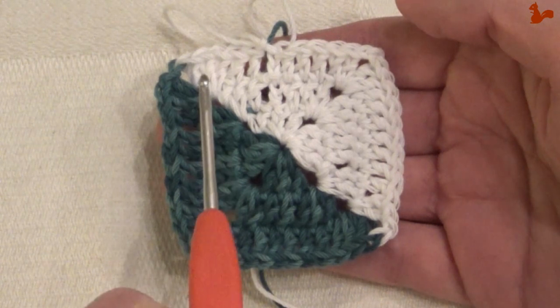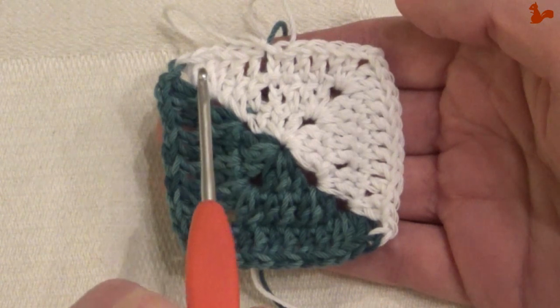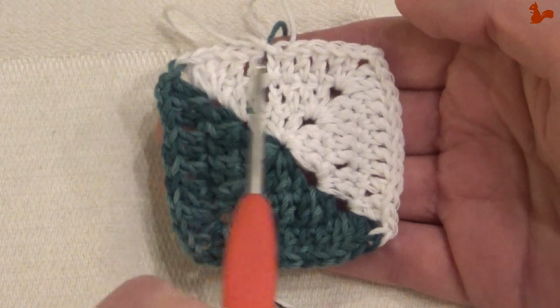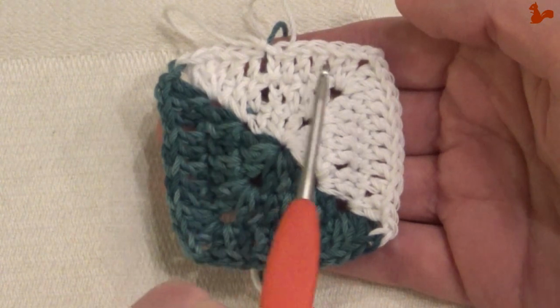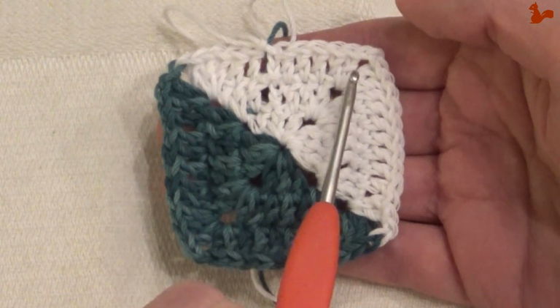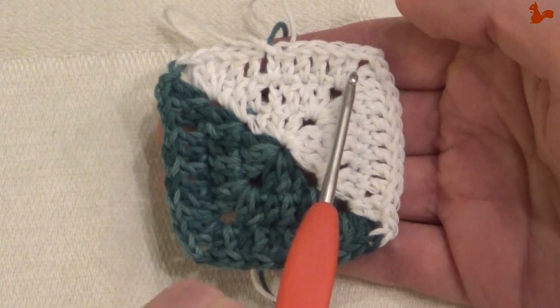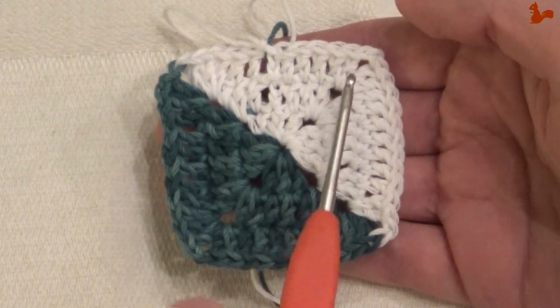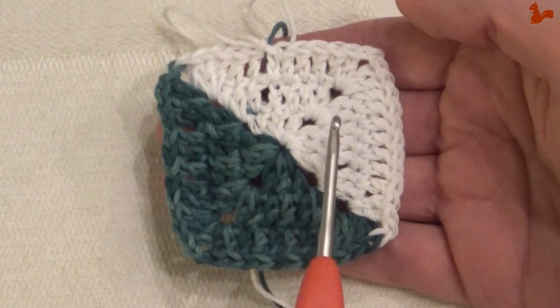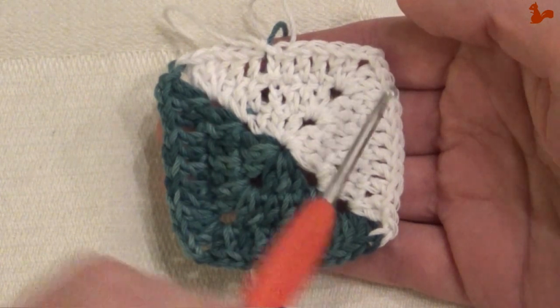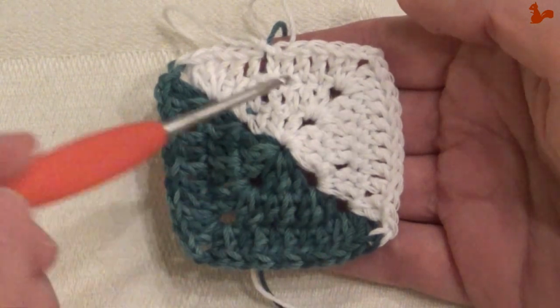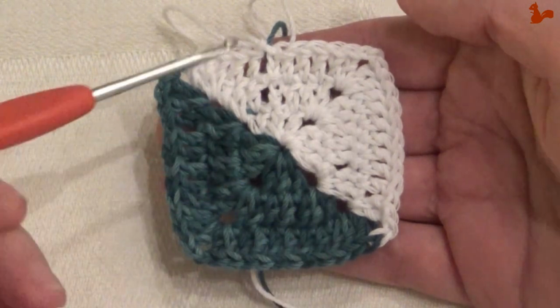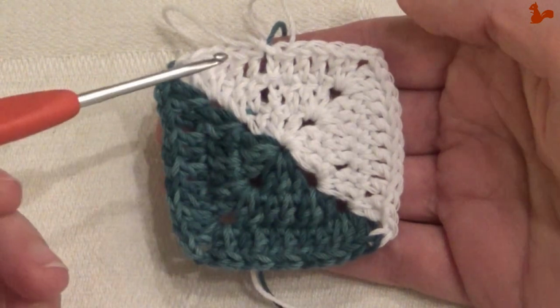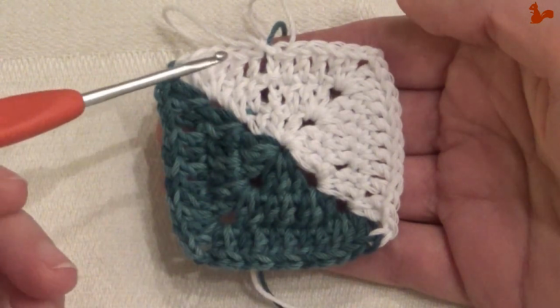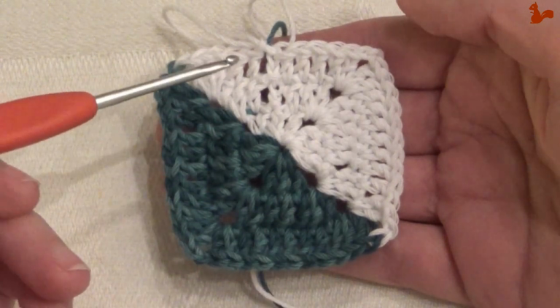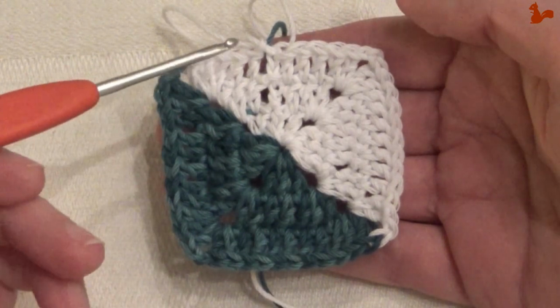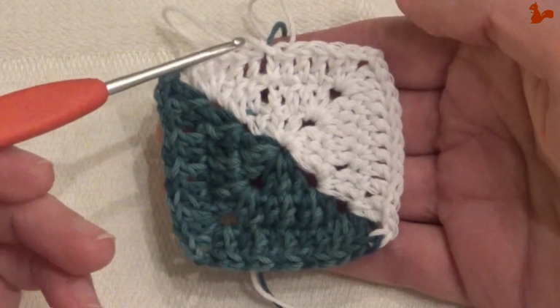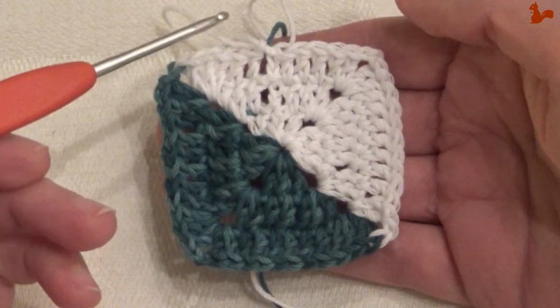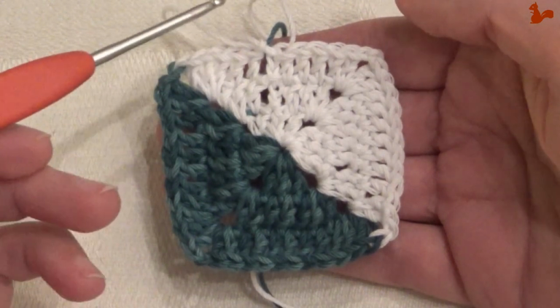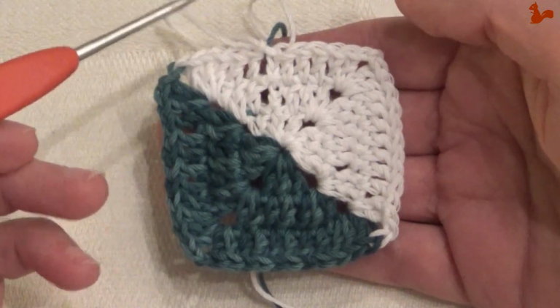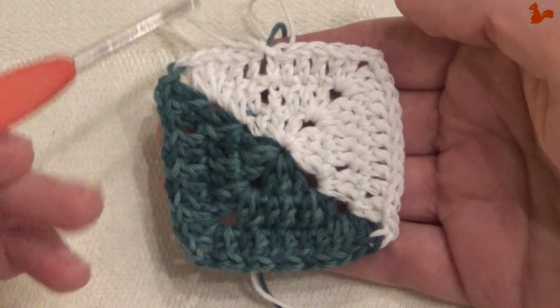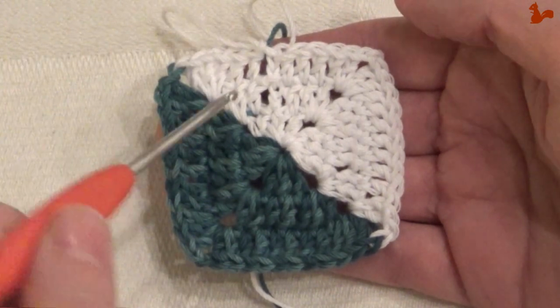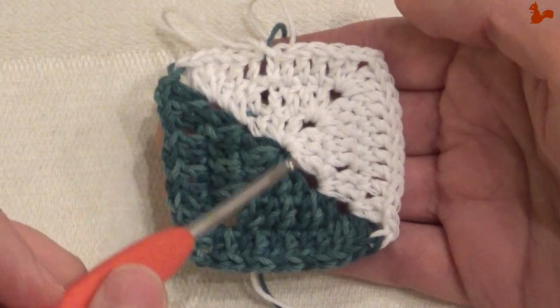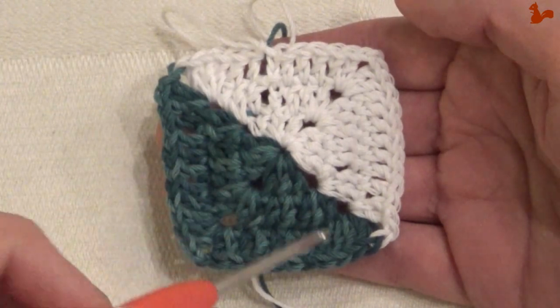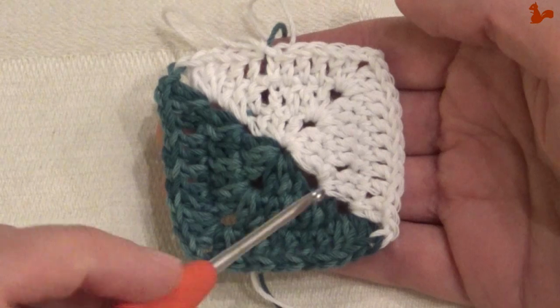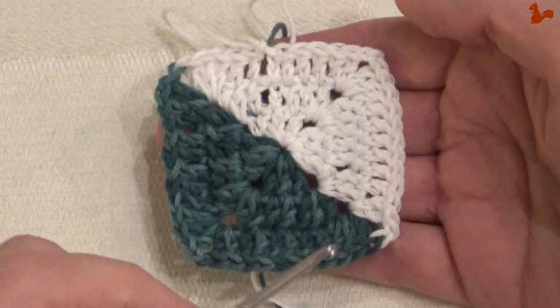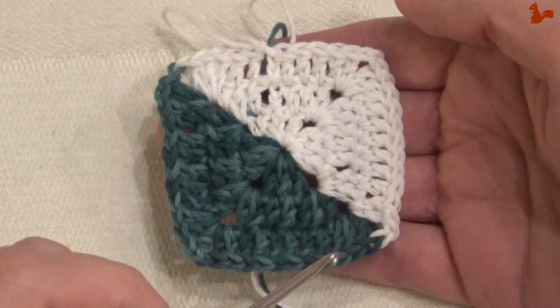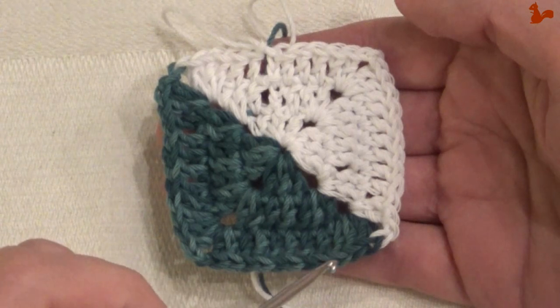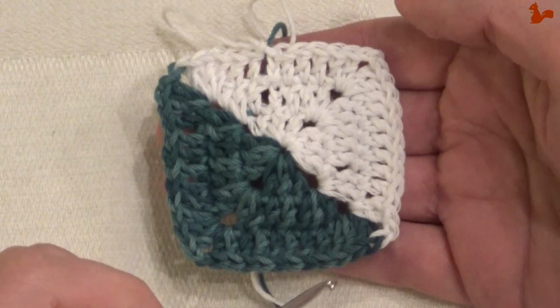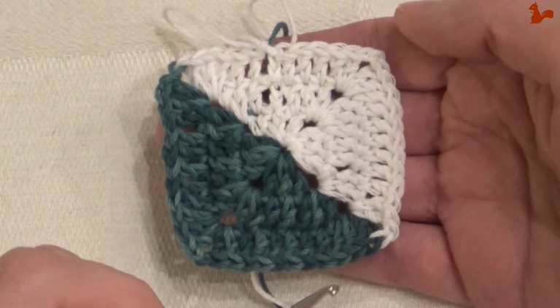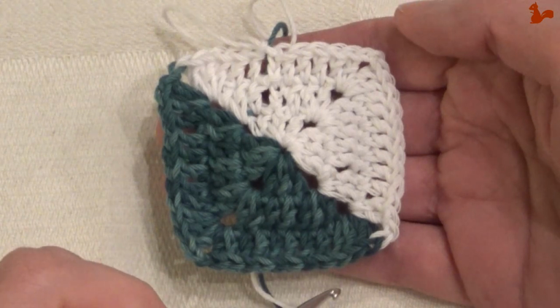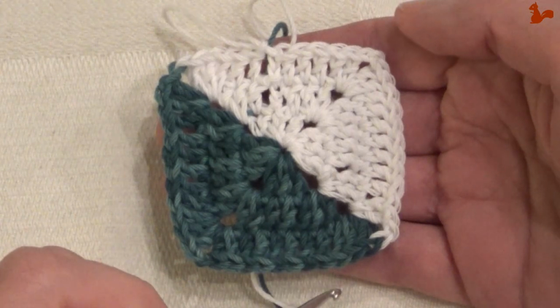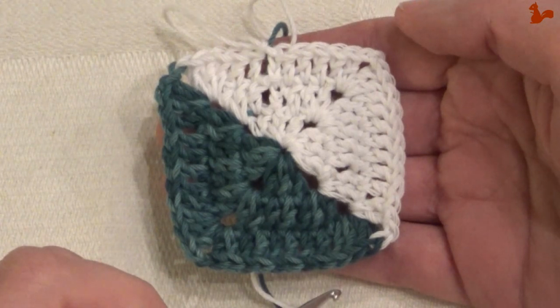We've done the first three rounds, but rounds four, five, six, seven, eight are all exactly the same.